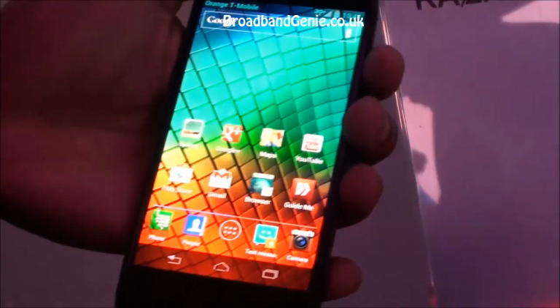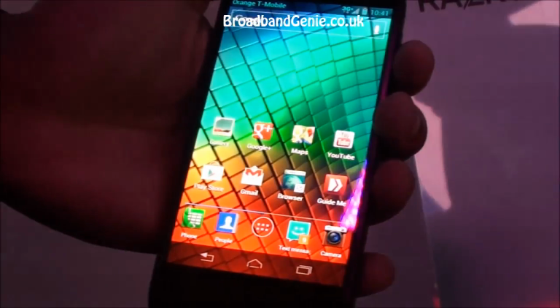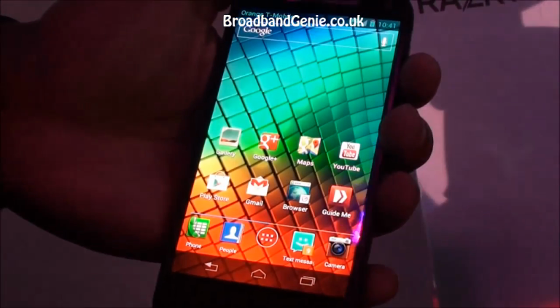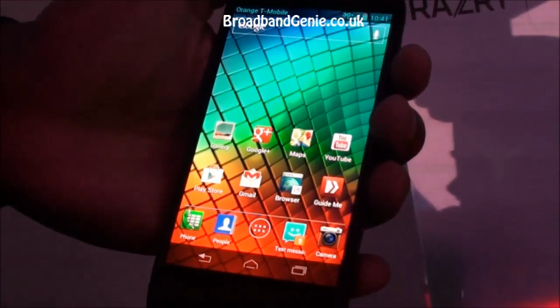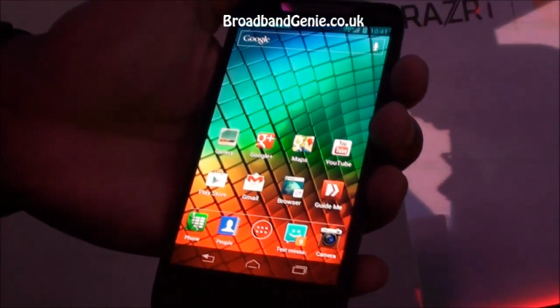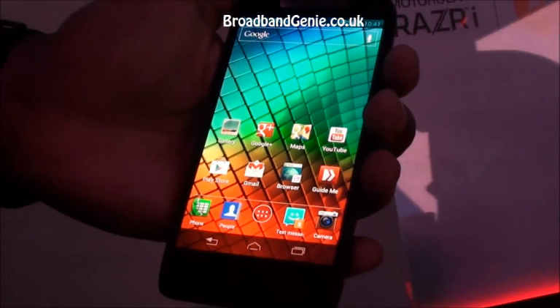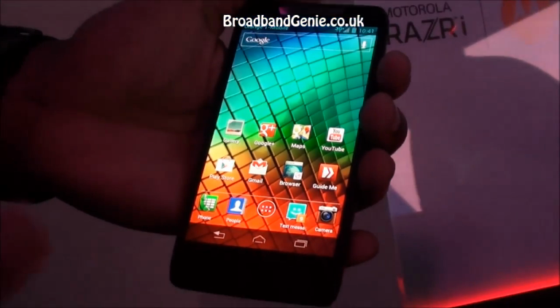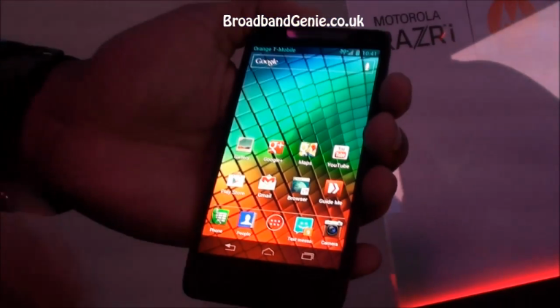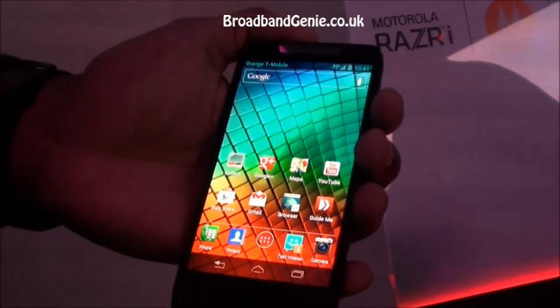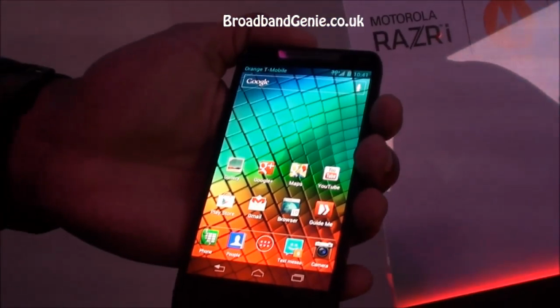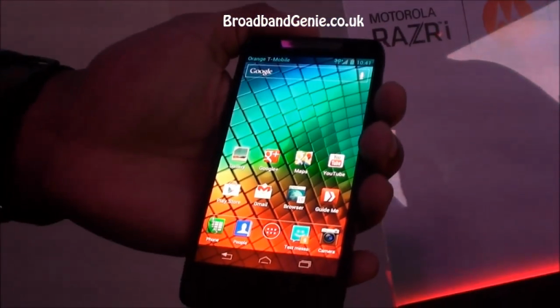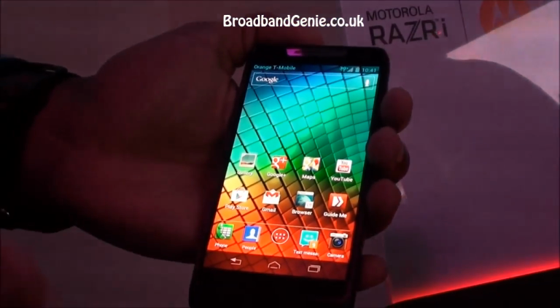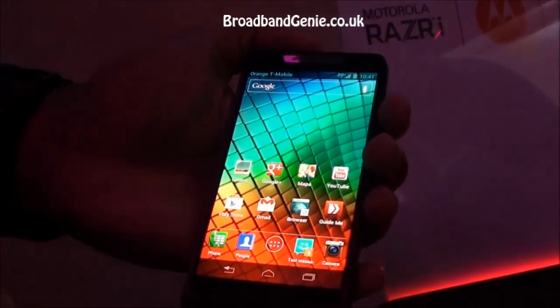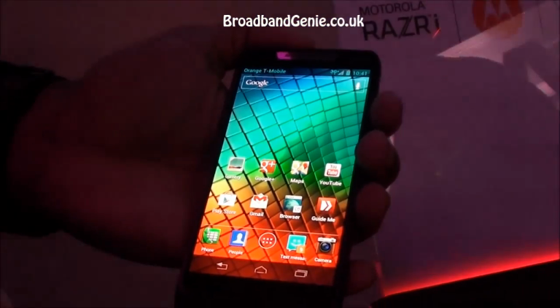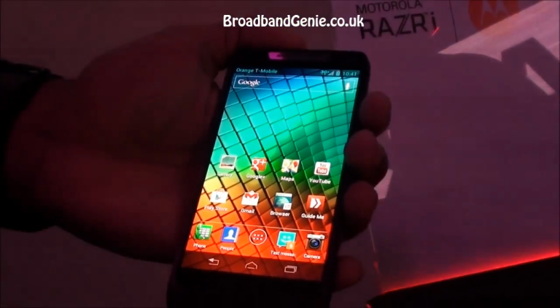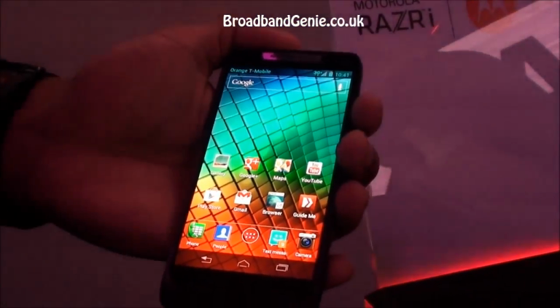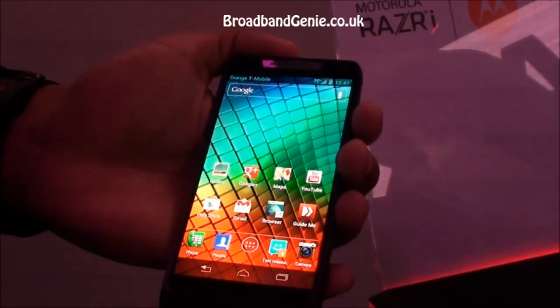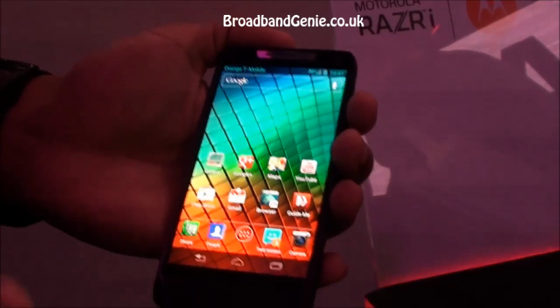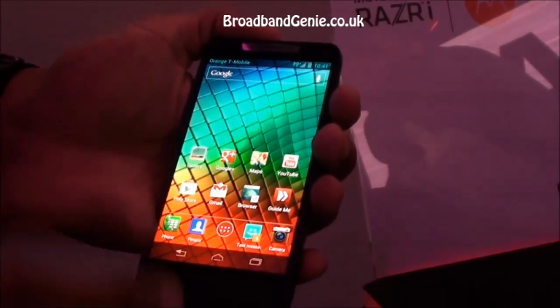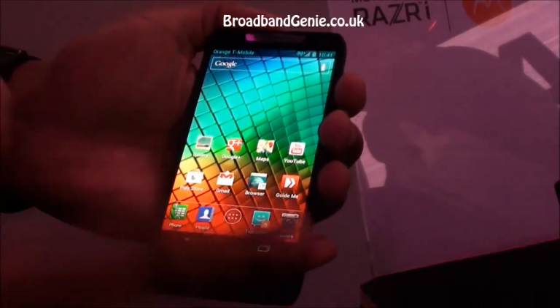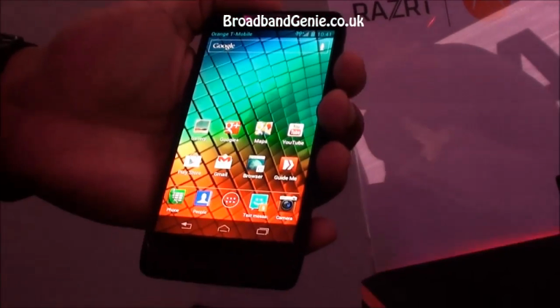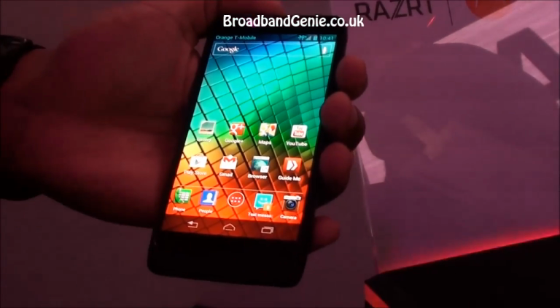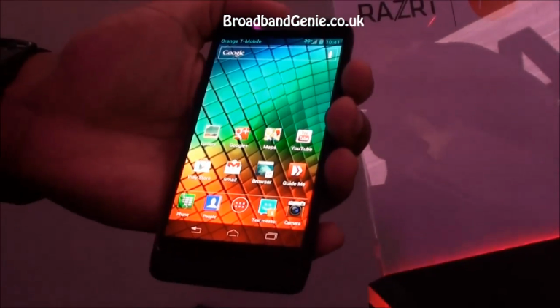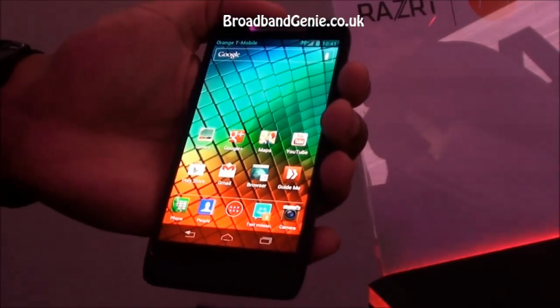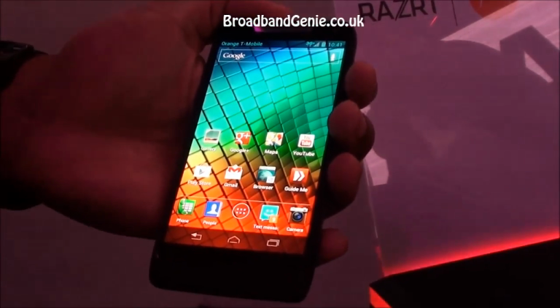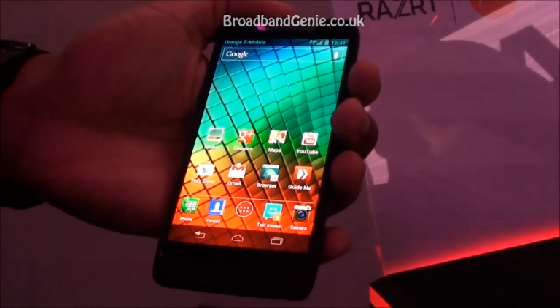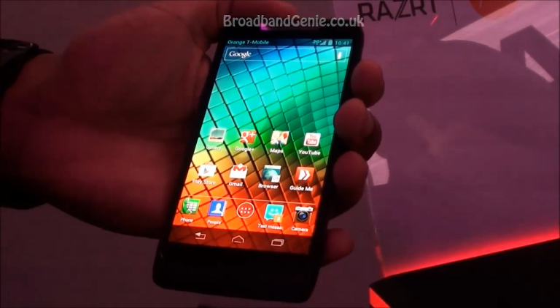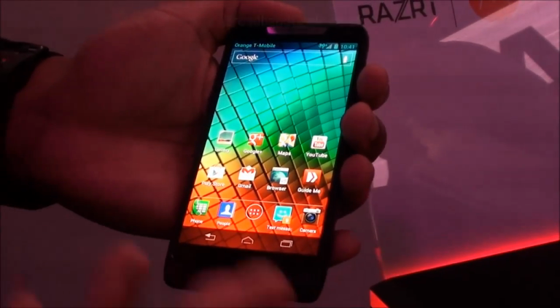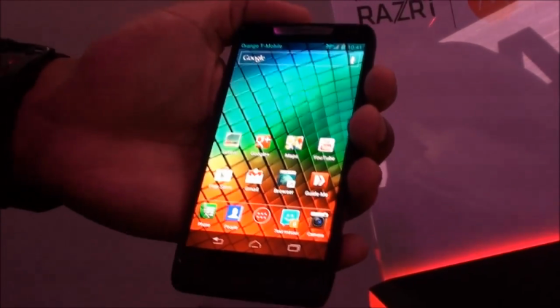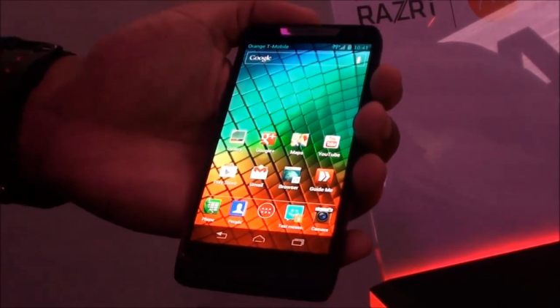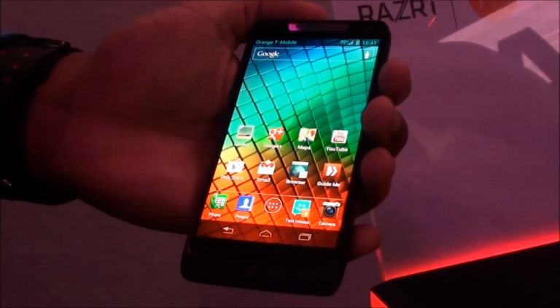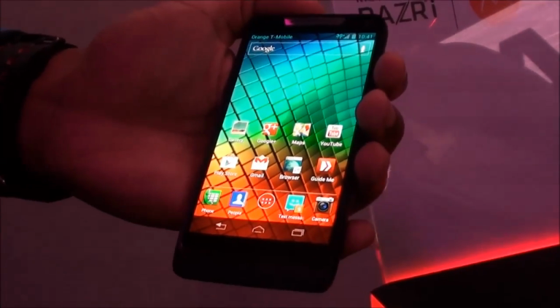The full-screen phone has really come to life with the Motorola RAZR i, available on many networks in the UK and Latin America.